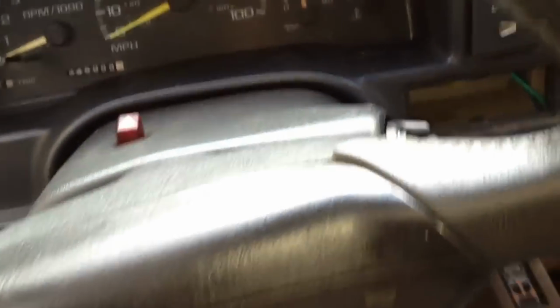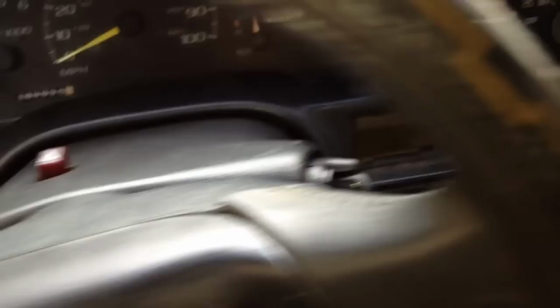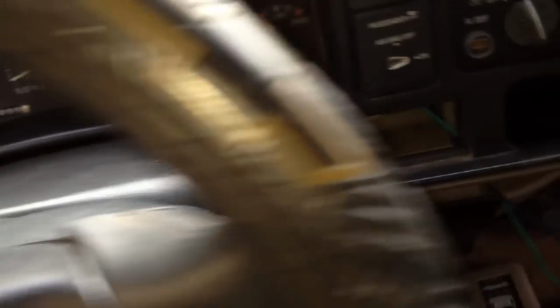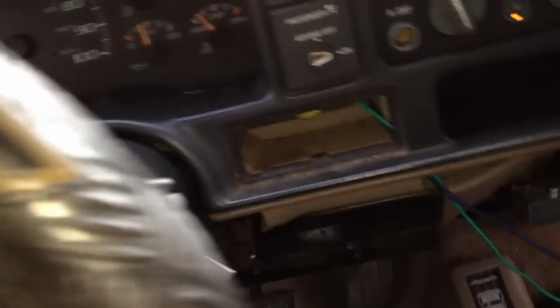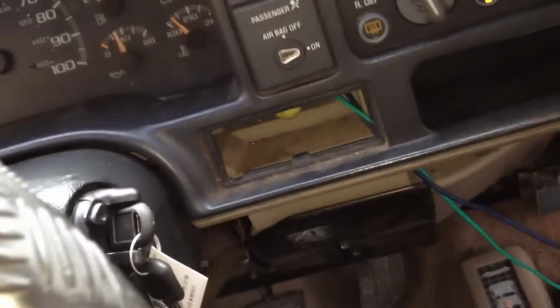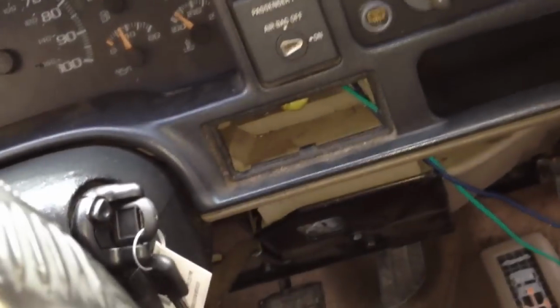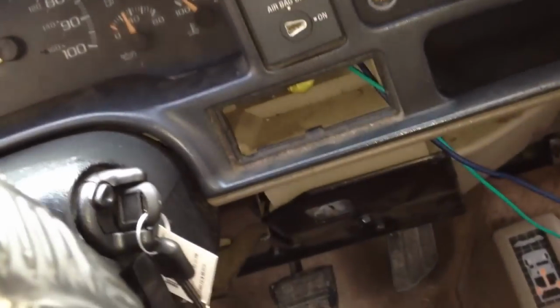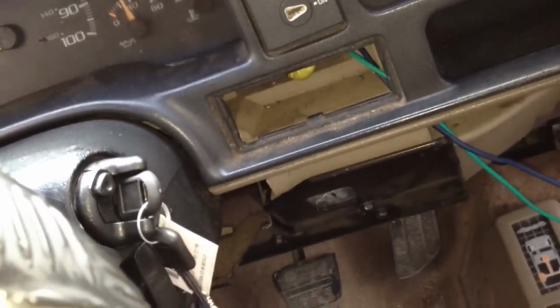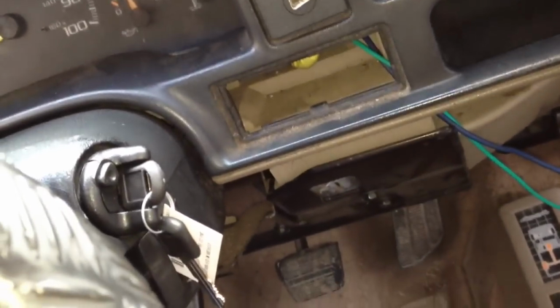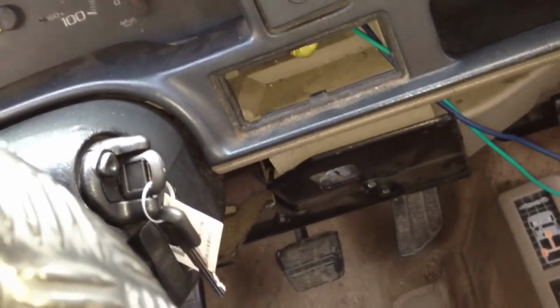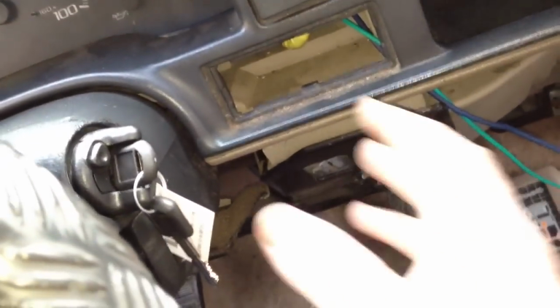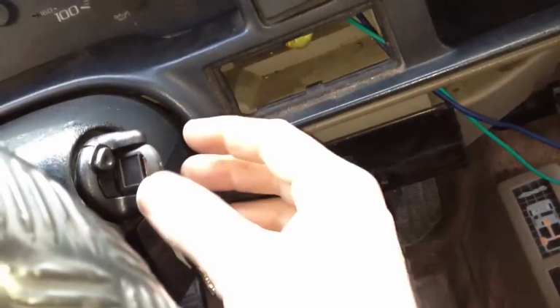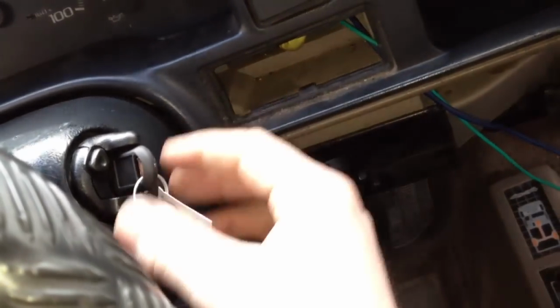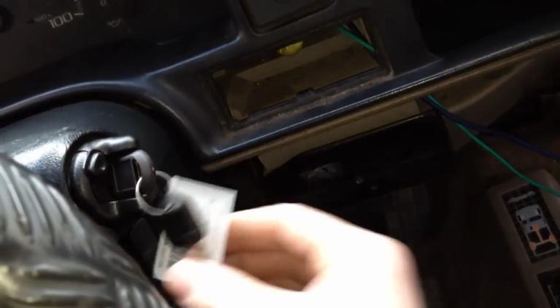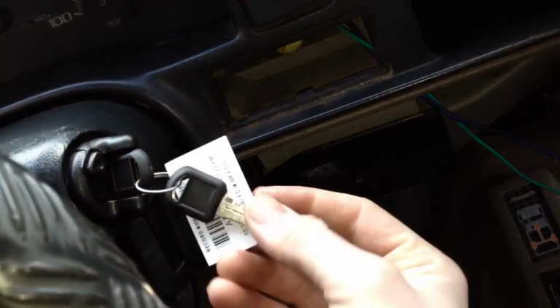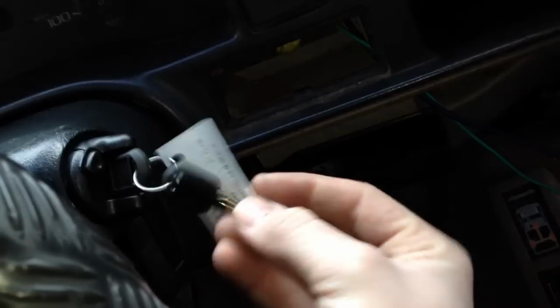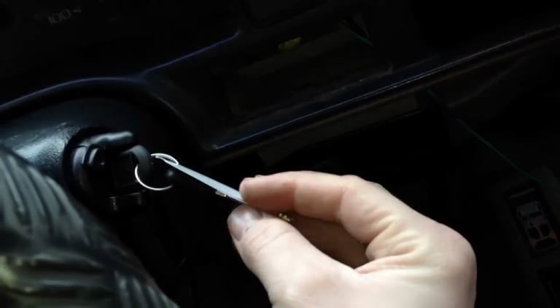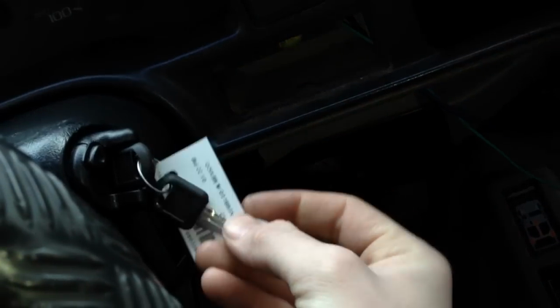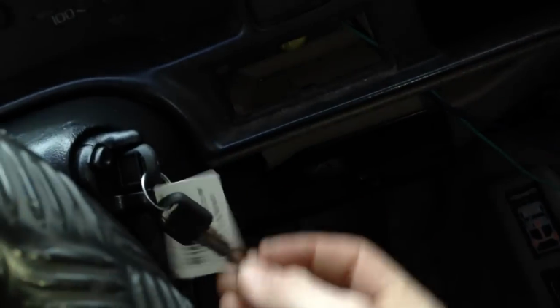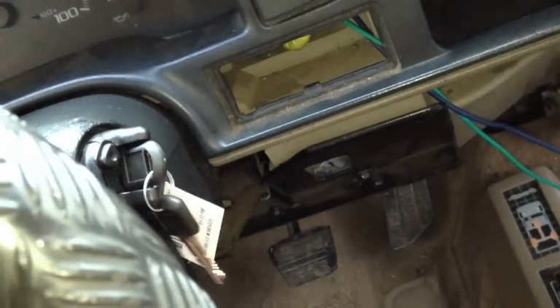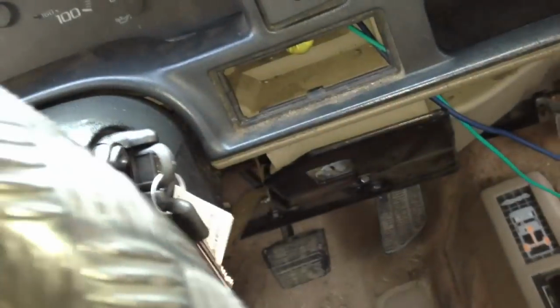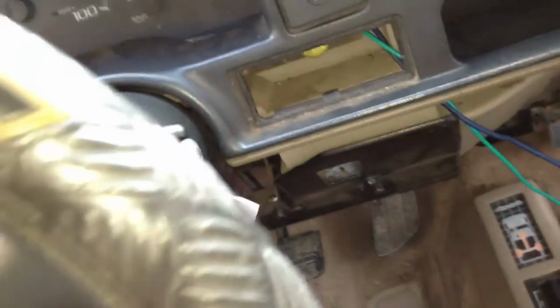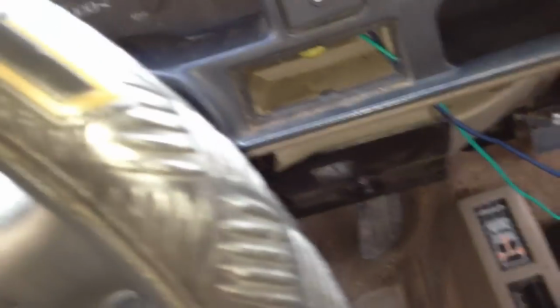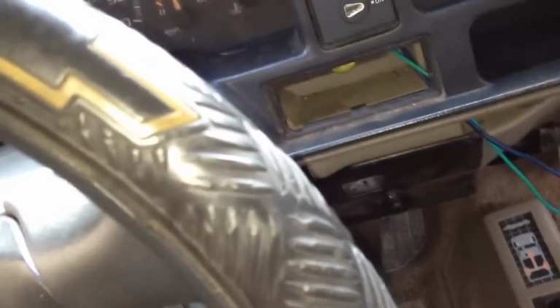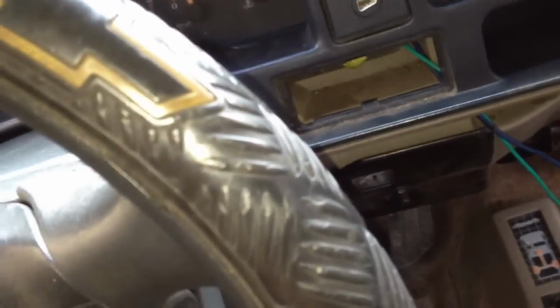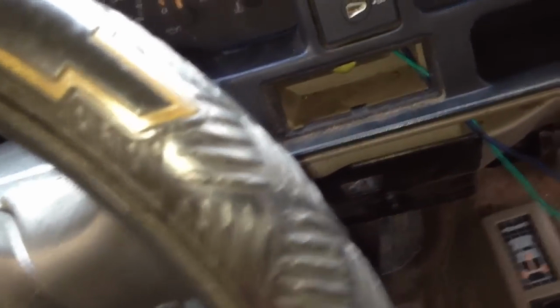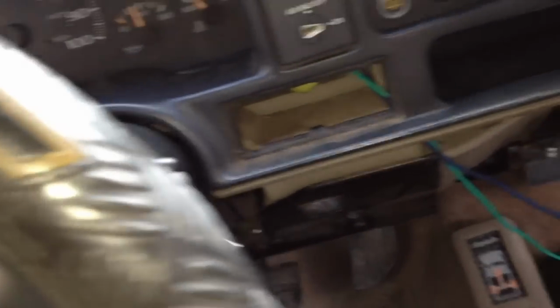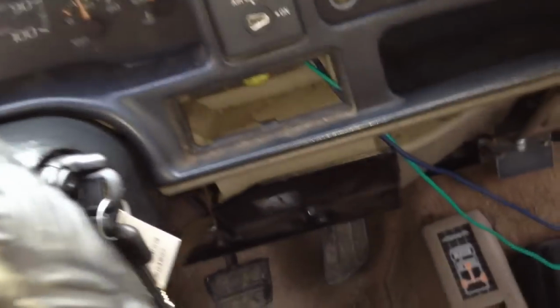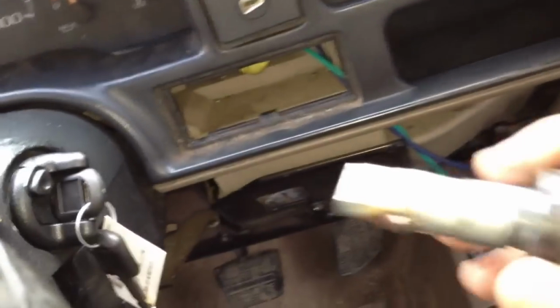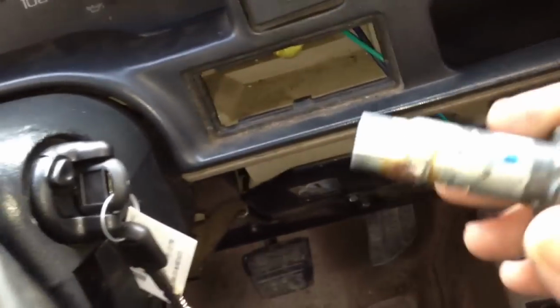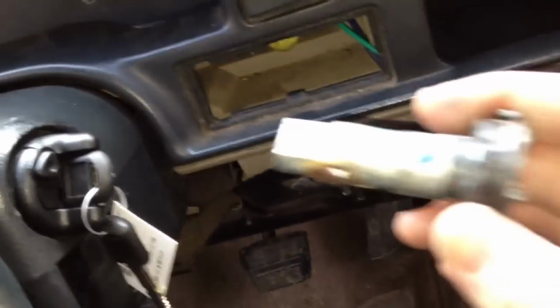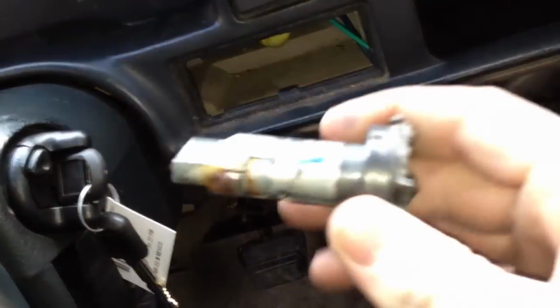As you can see, they're brand new. They have the tags still on them, the factory tag, and here's the old one.